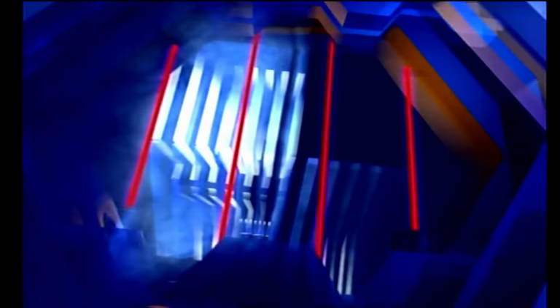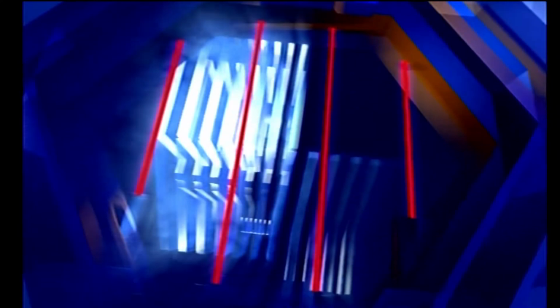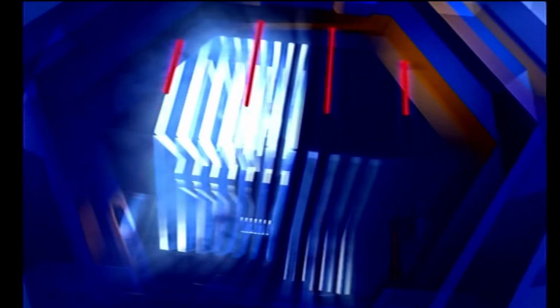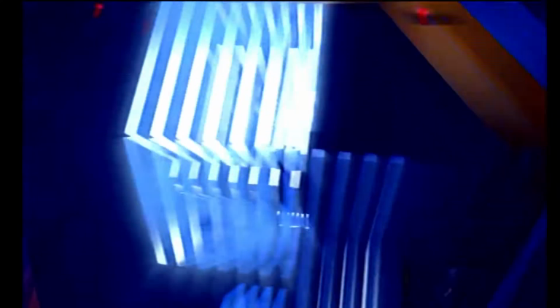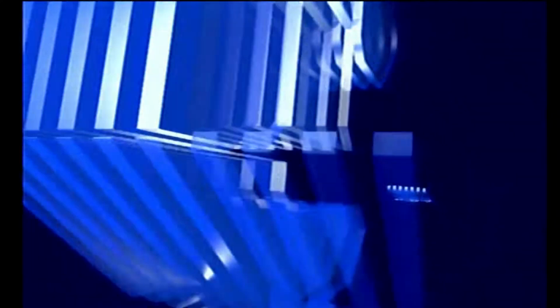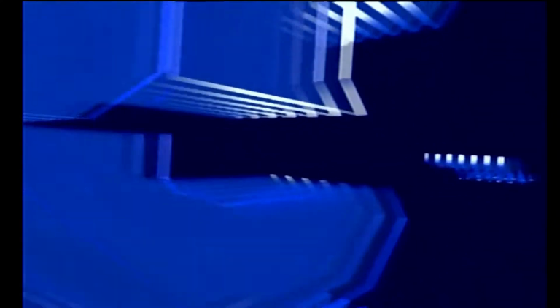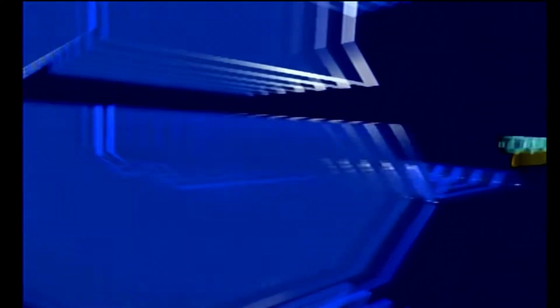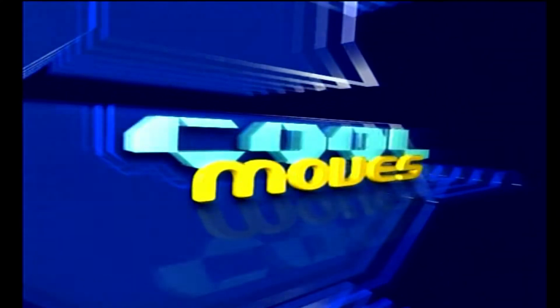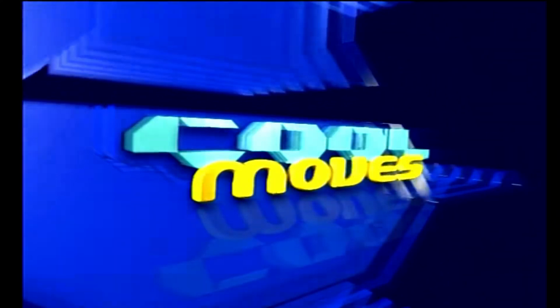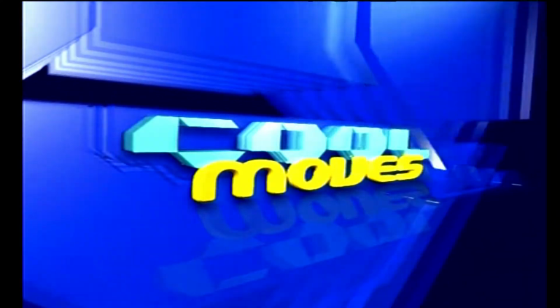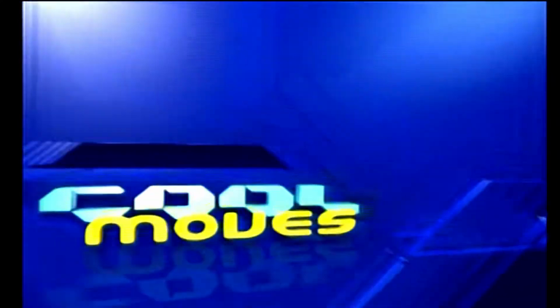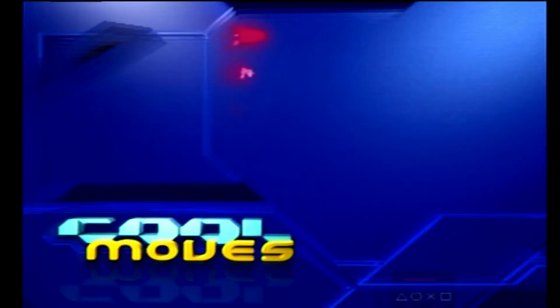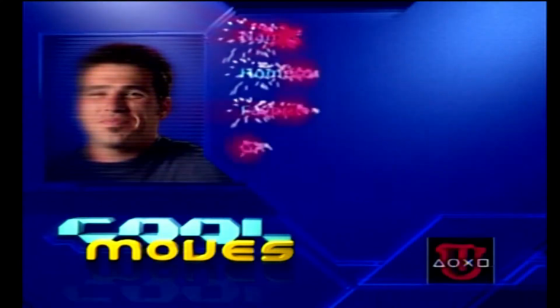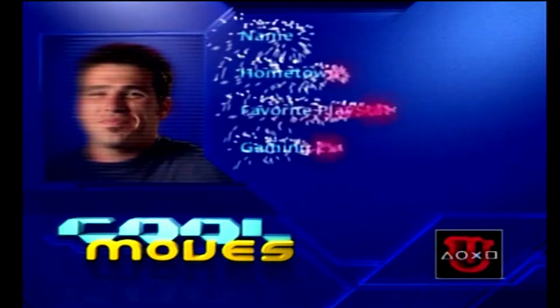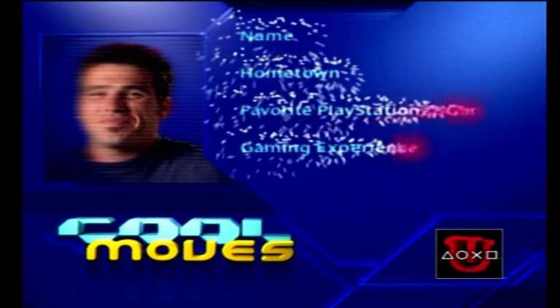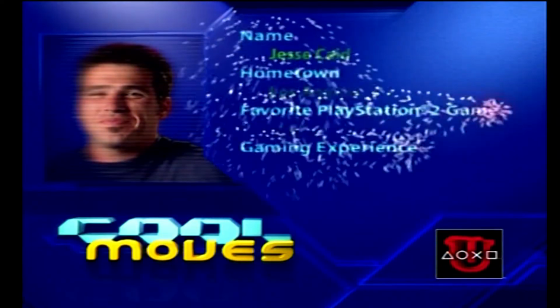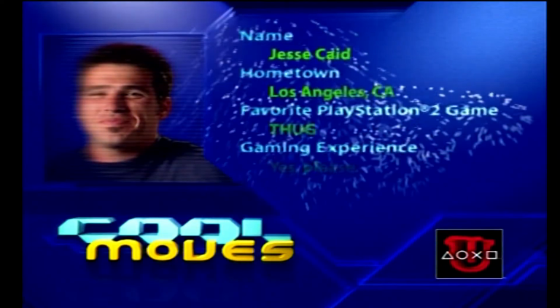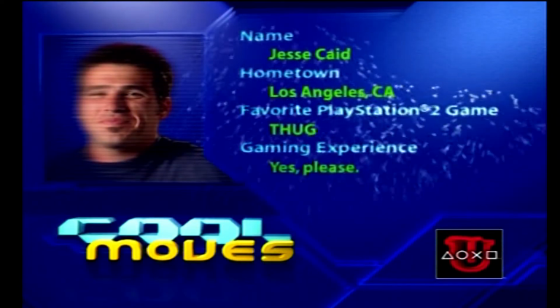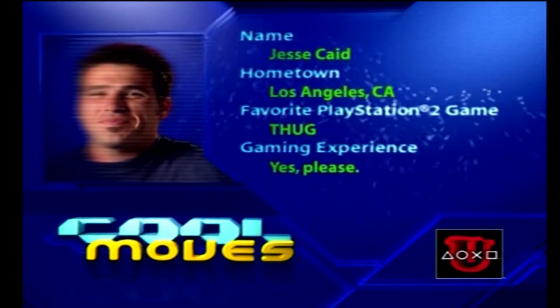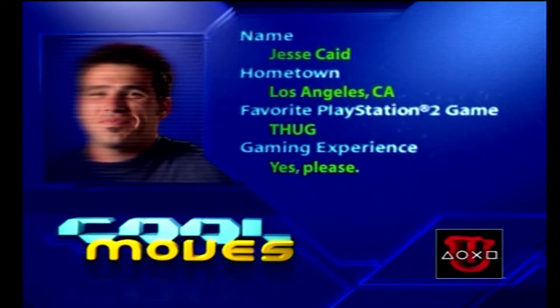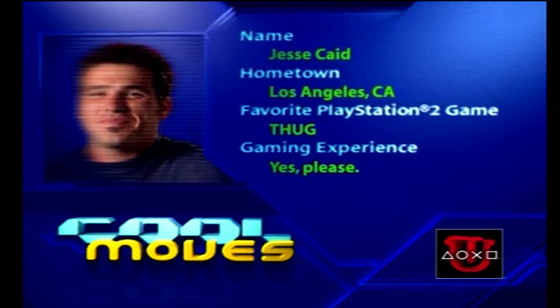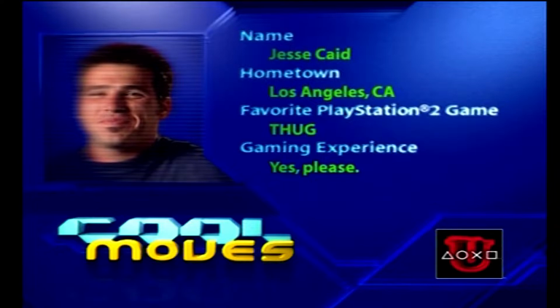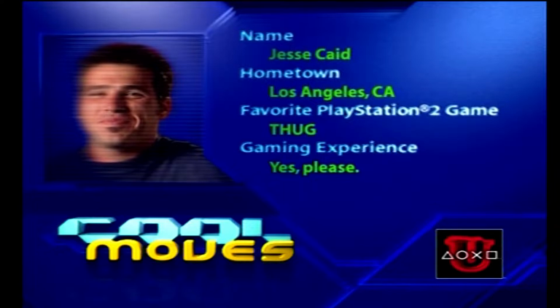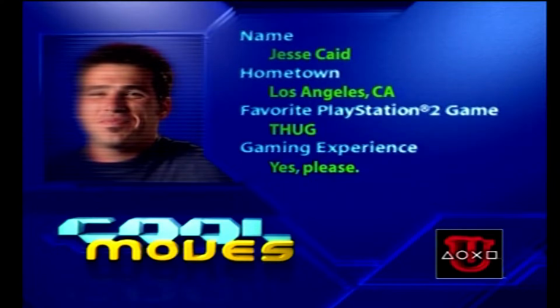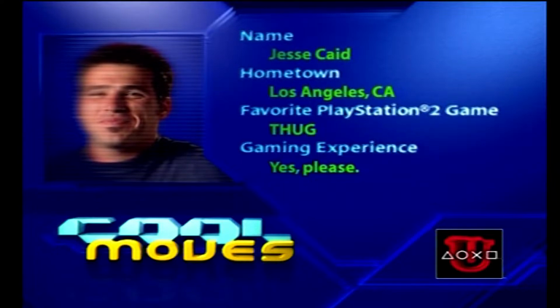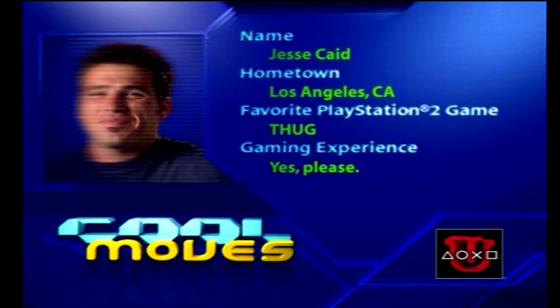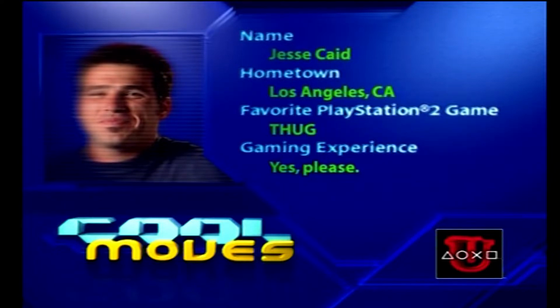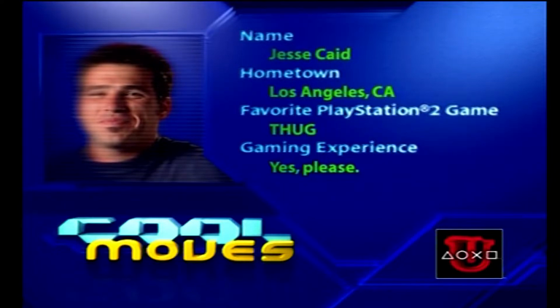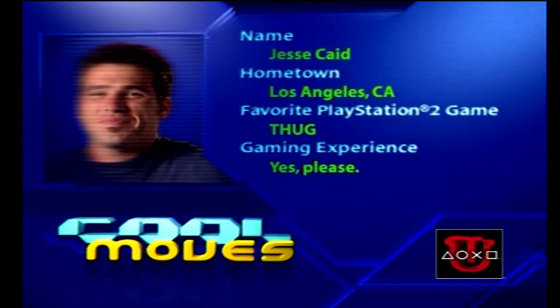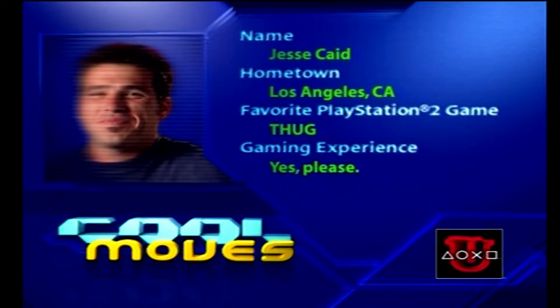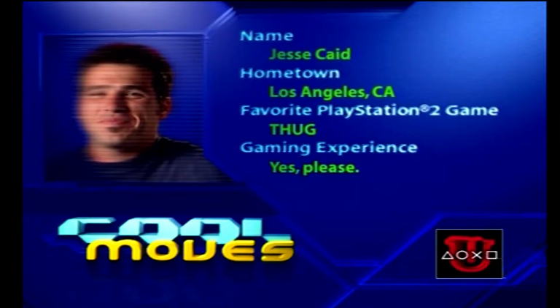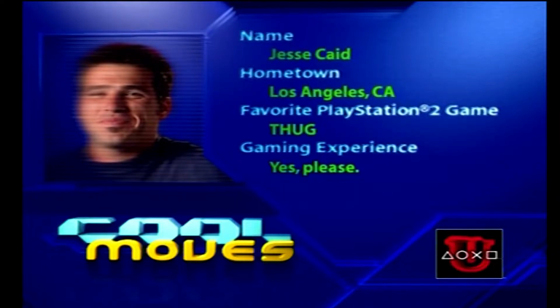Hi, I'm Jesse, and I'm going to show you how to unlock a couple of the old school levels from Tony Hawk 2 on the newest one, Tony Hawk Underground.